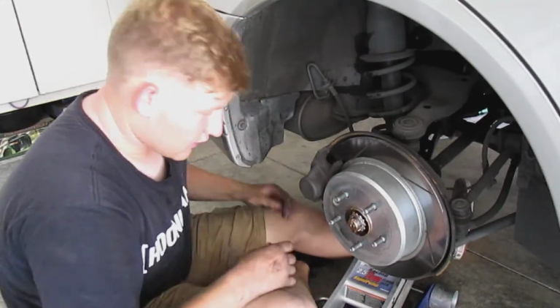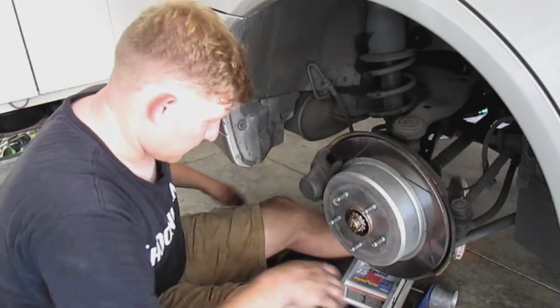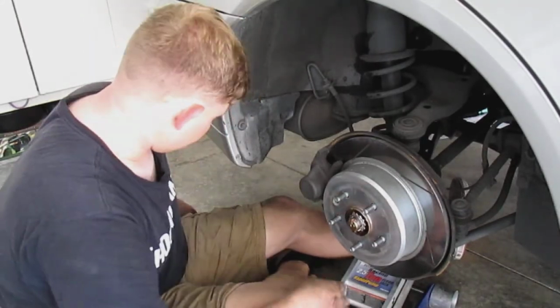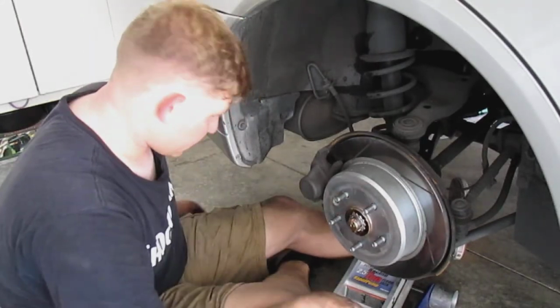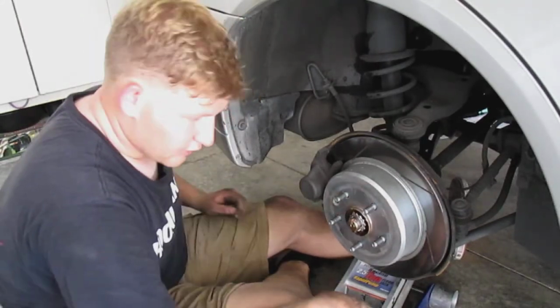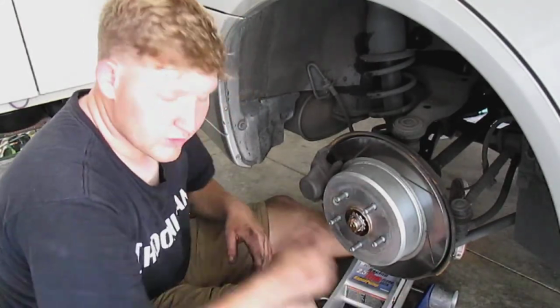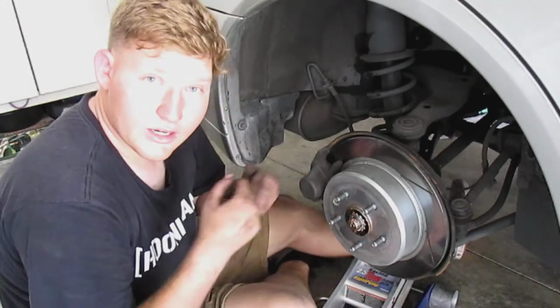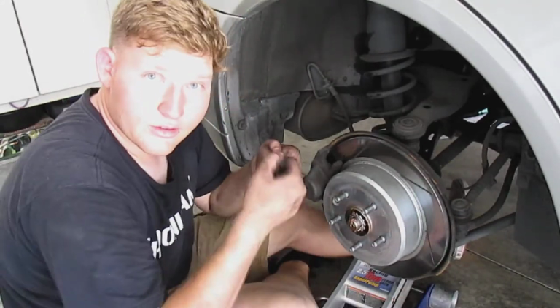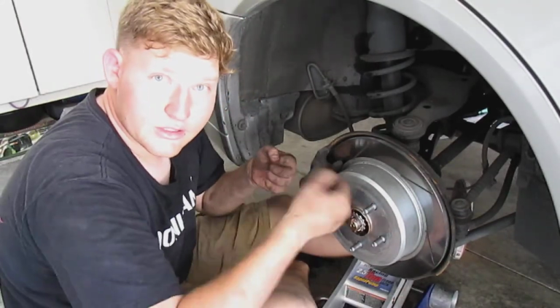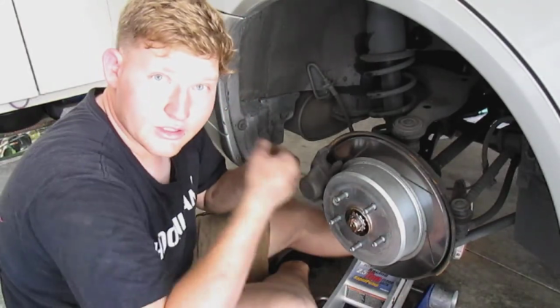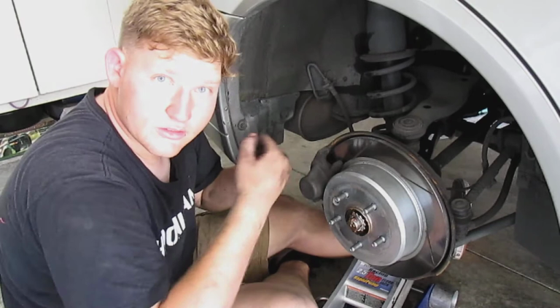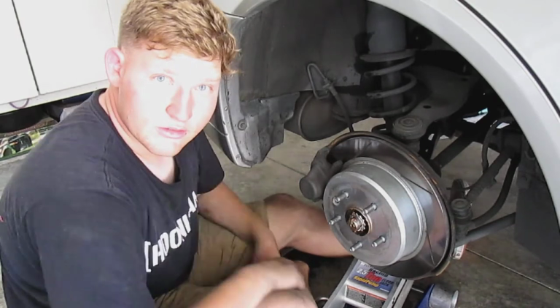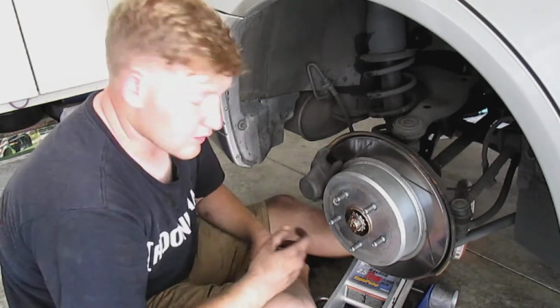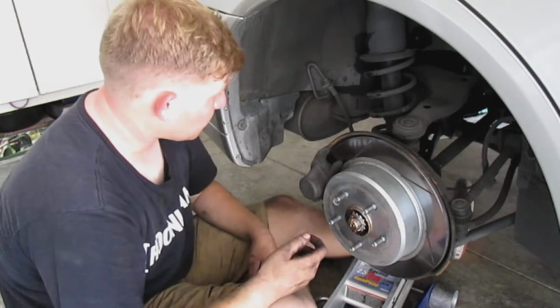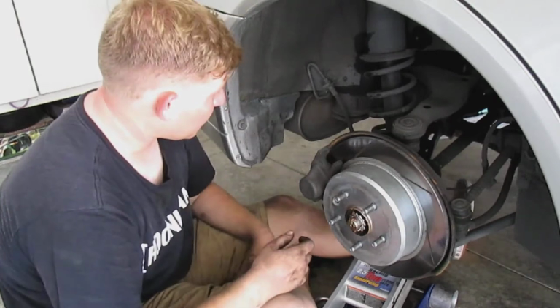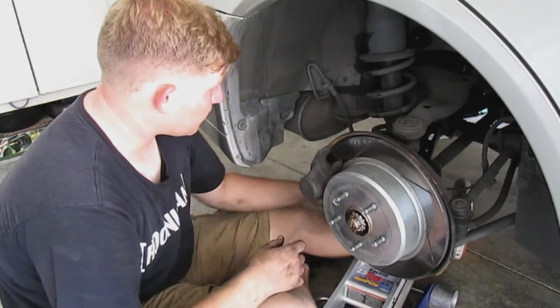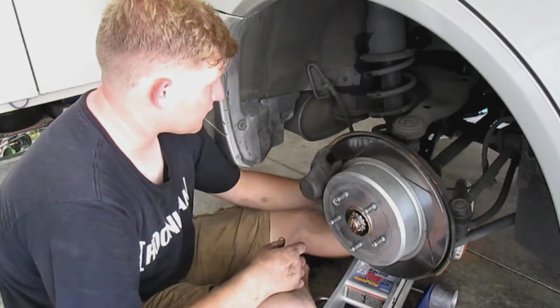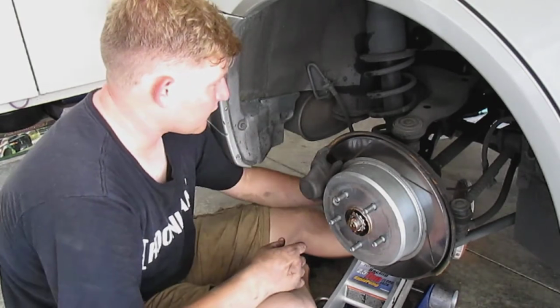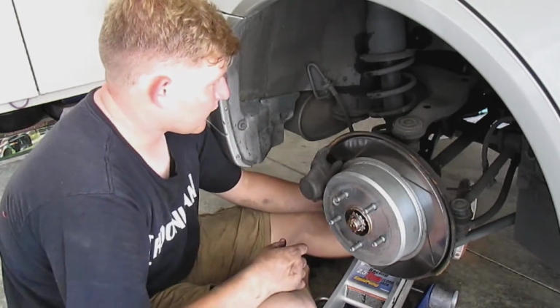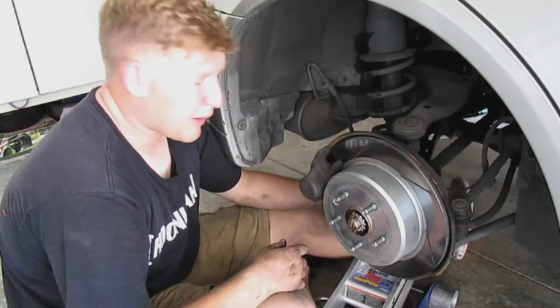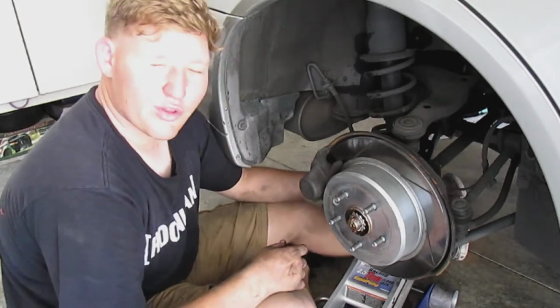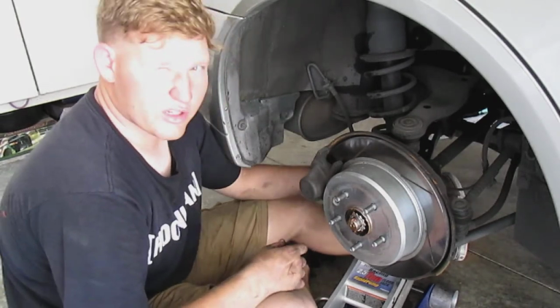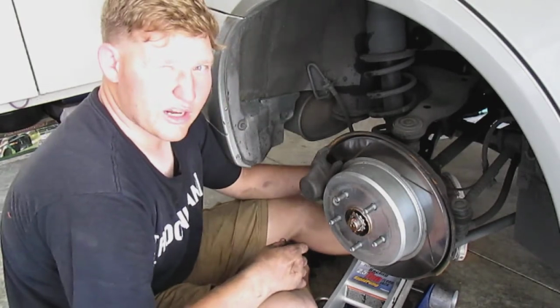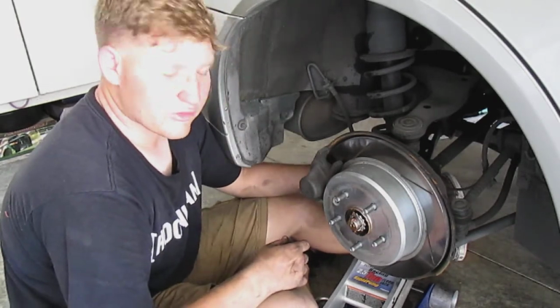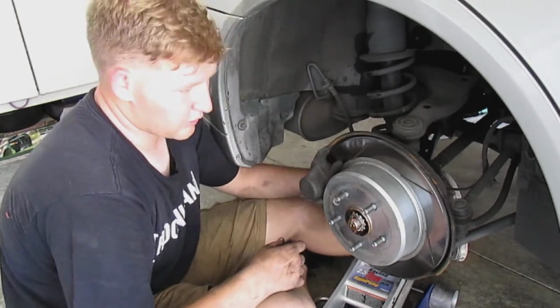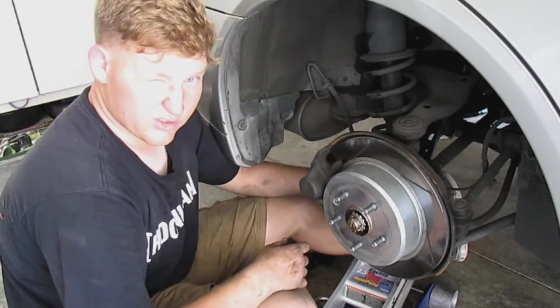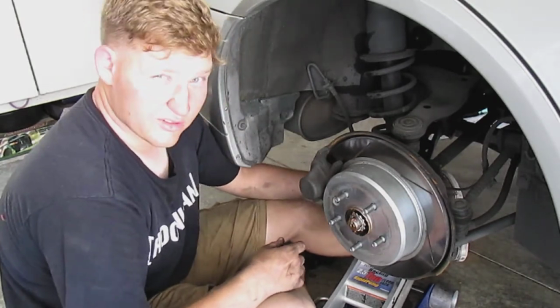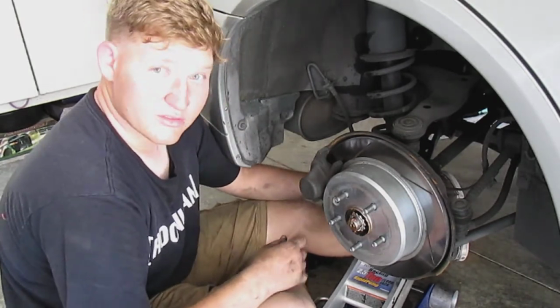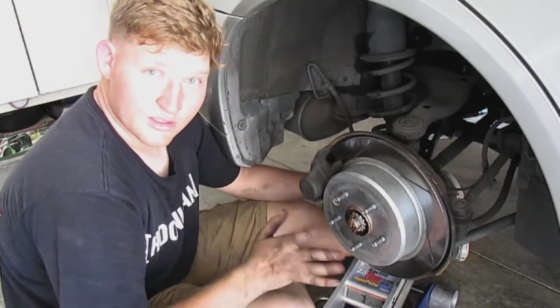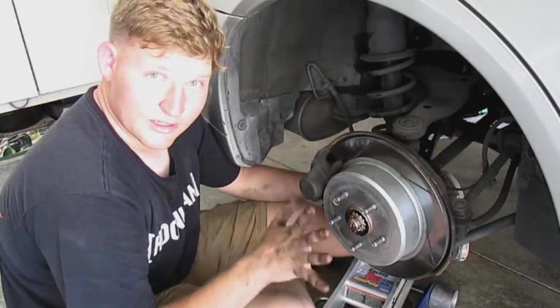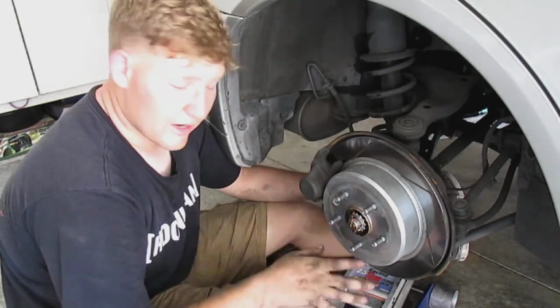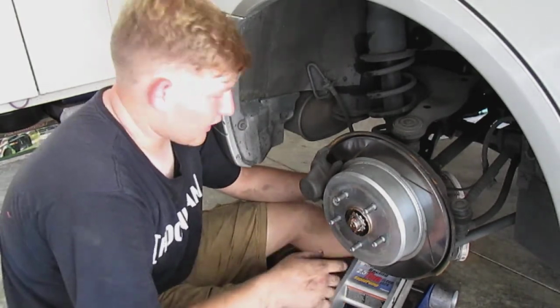Make sure you have a socket and a wrench to zip it off, and then it might be a little hard to get out. So I'm going to try and get that out there.